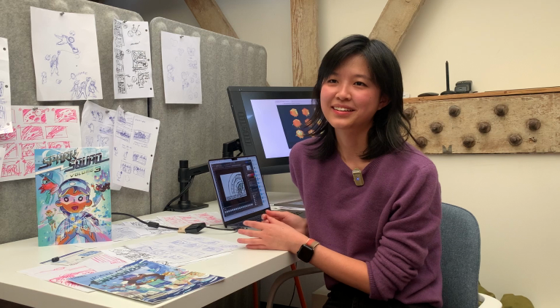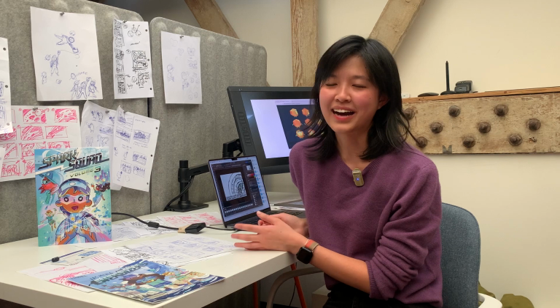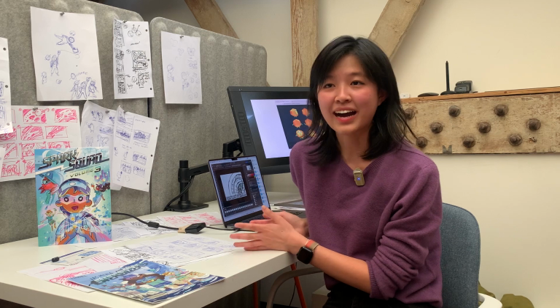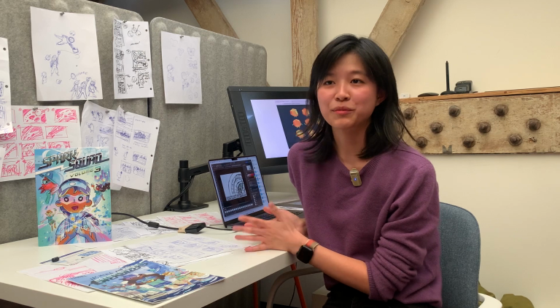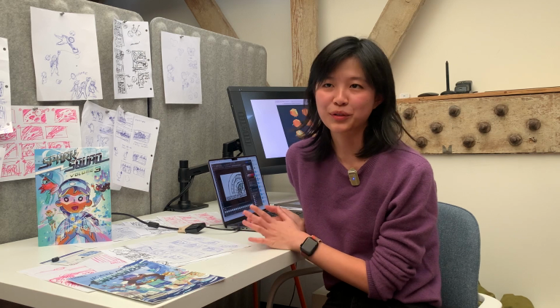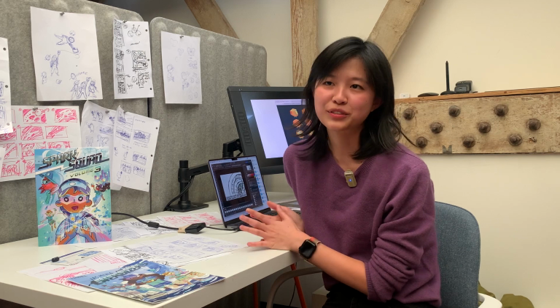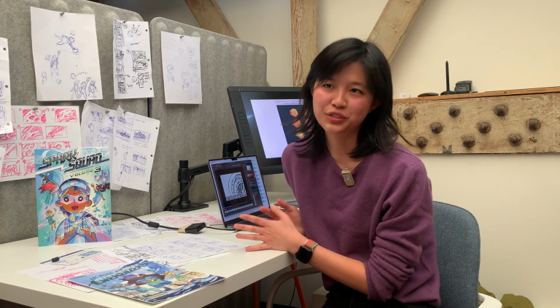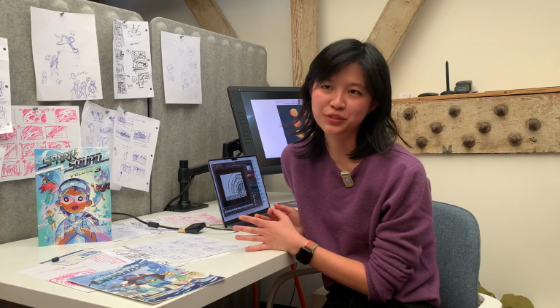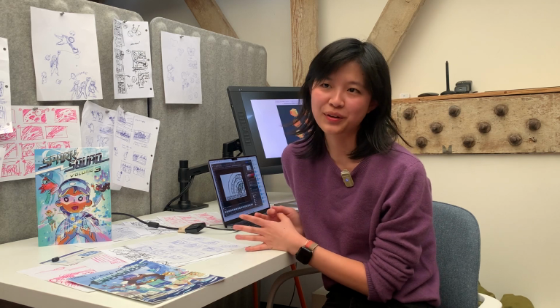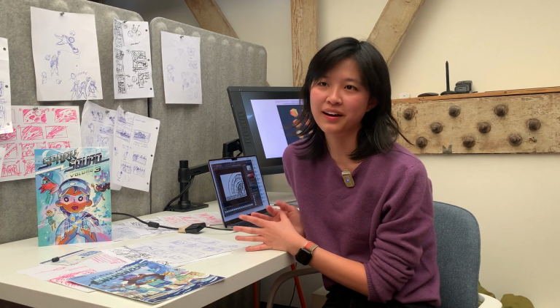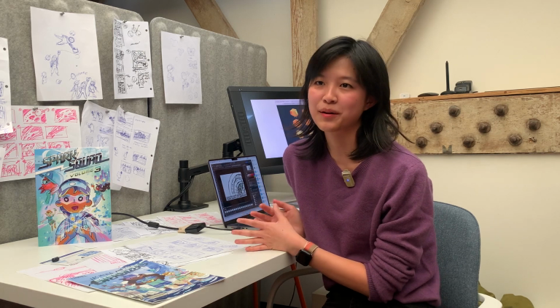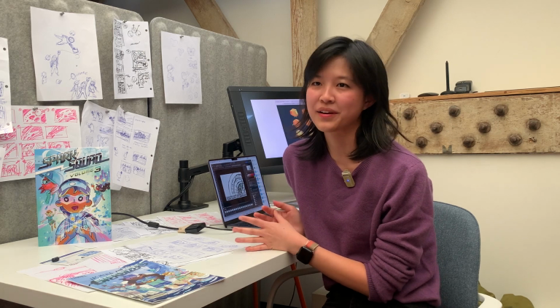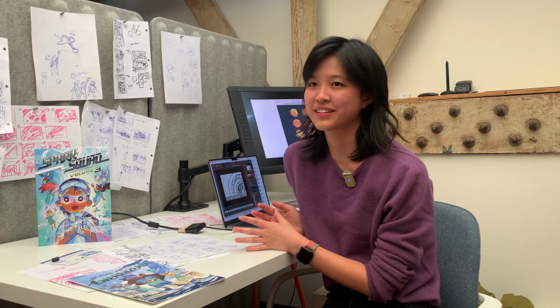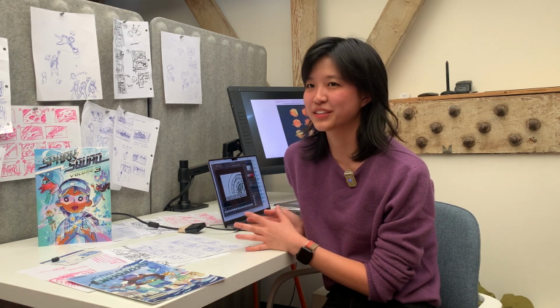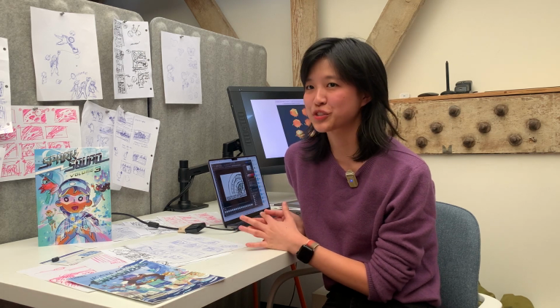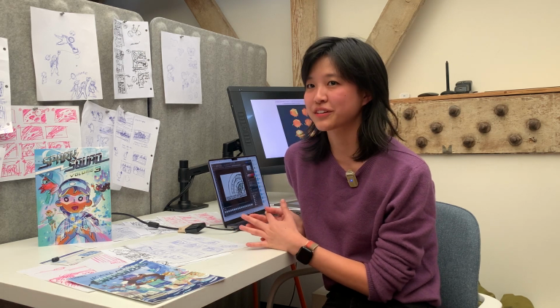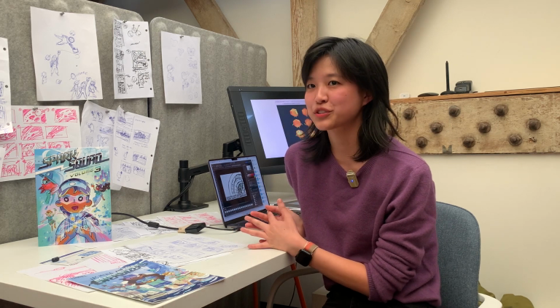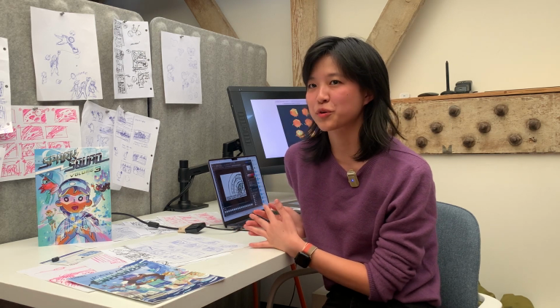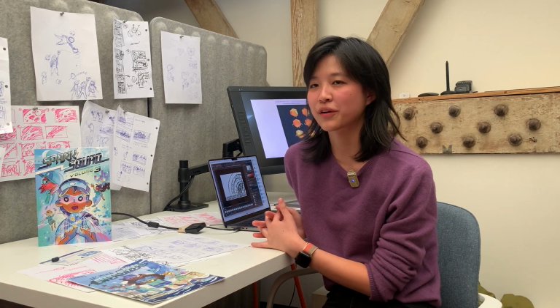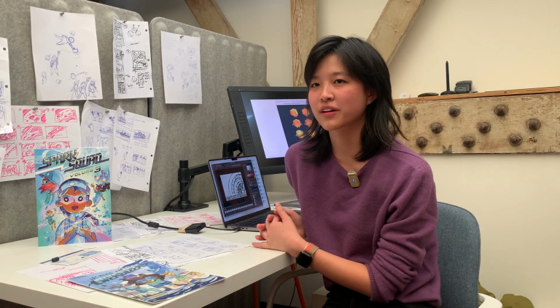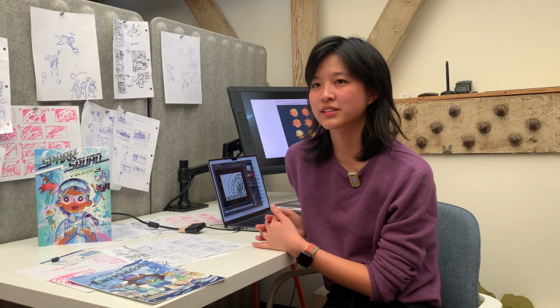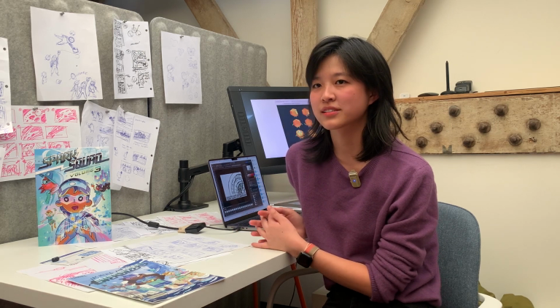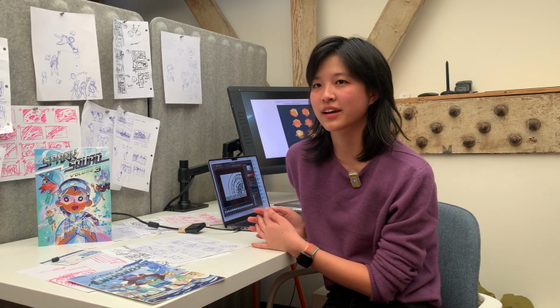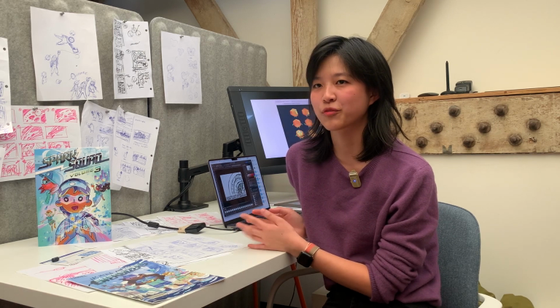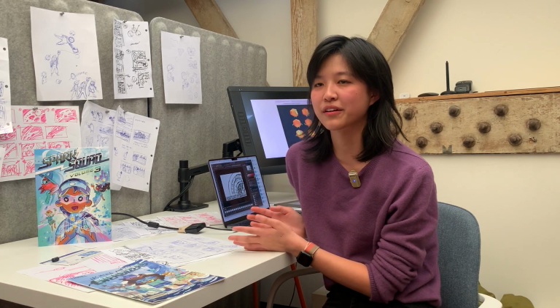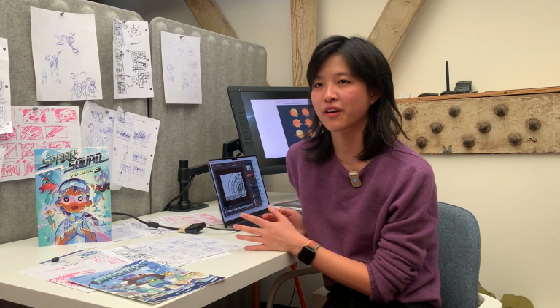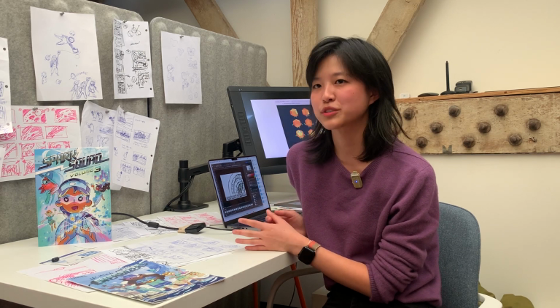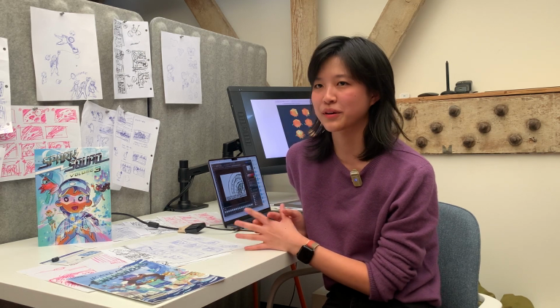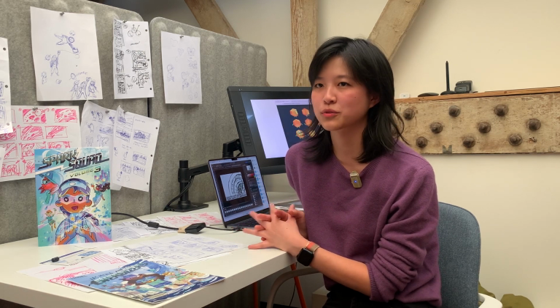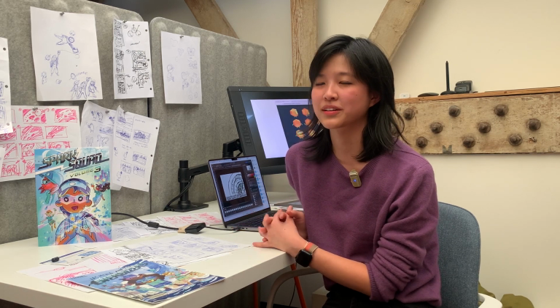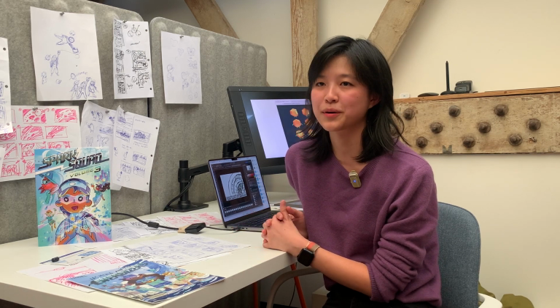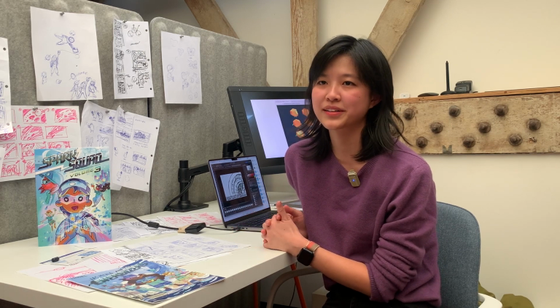Hi, I'm Chloe Hsu. I'm an illustrator, storyboard artist, and writer on the Spark Squad comics.